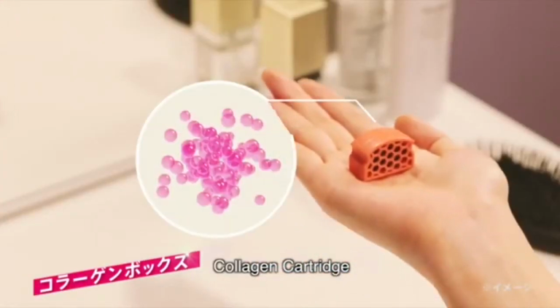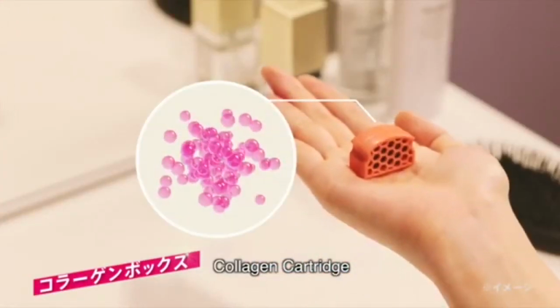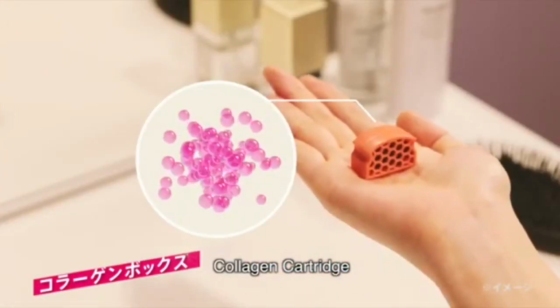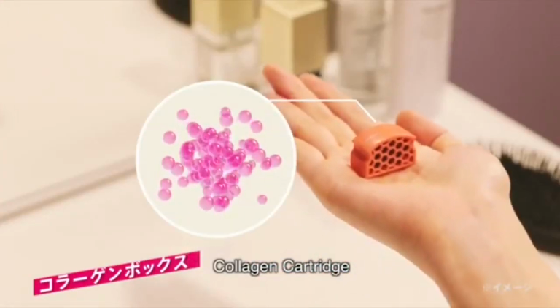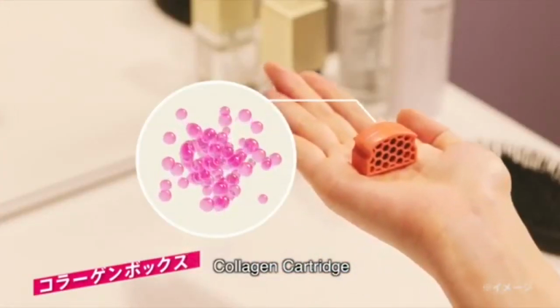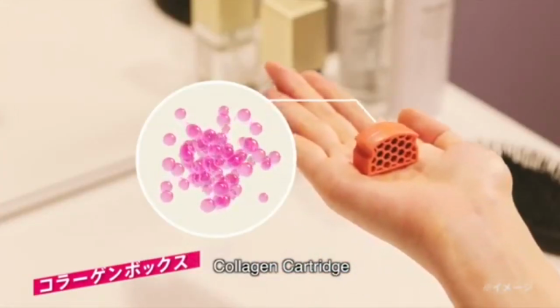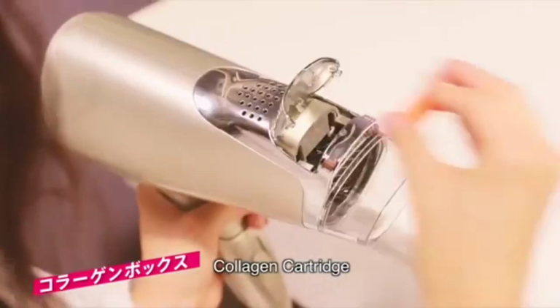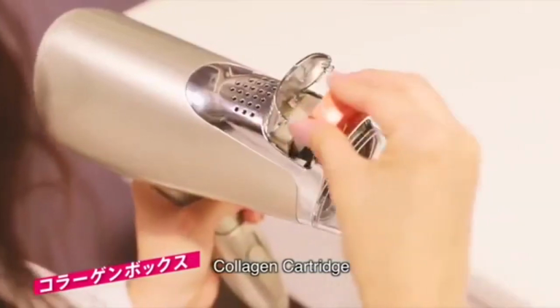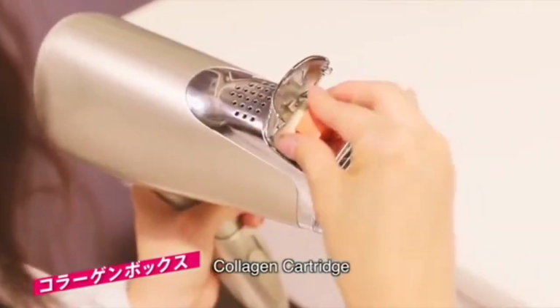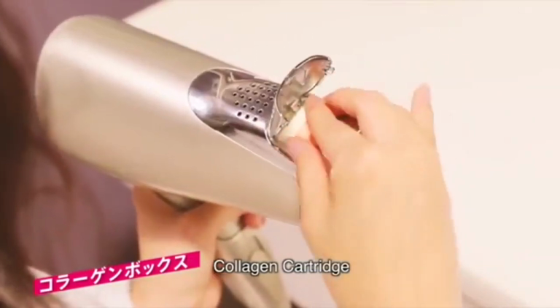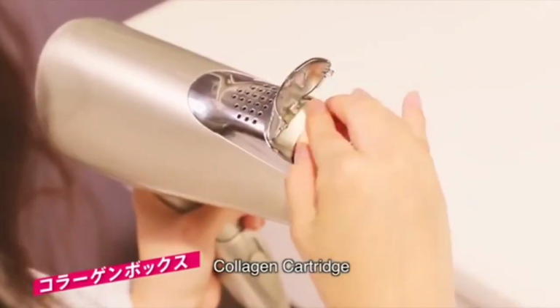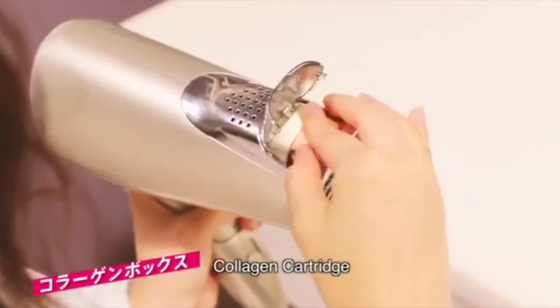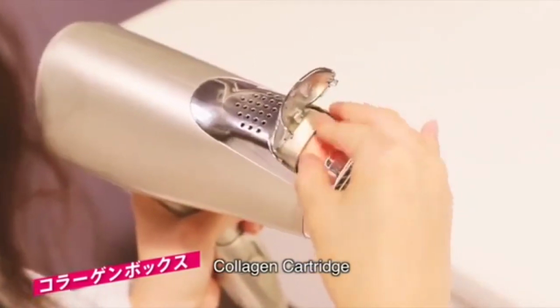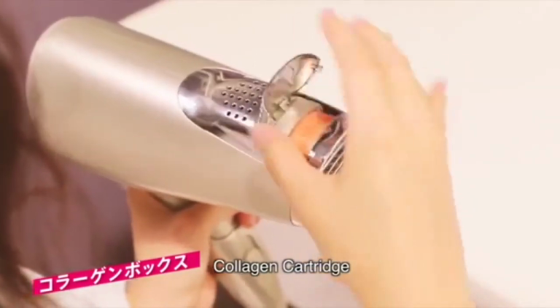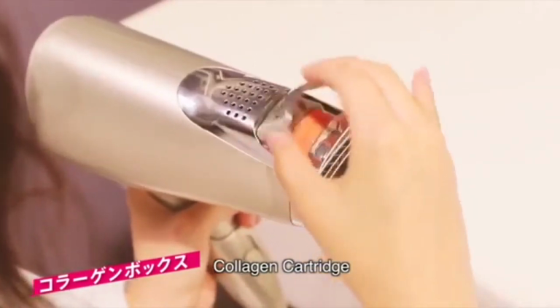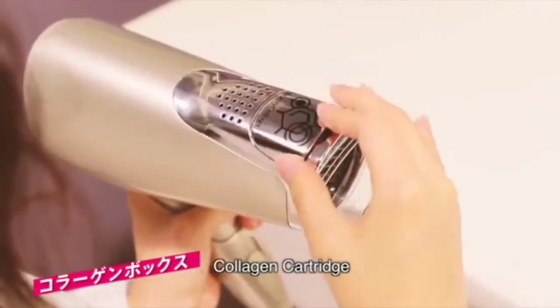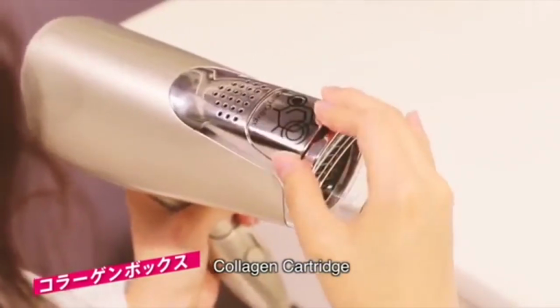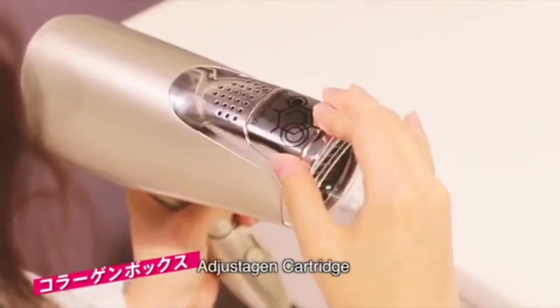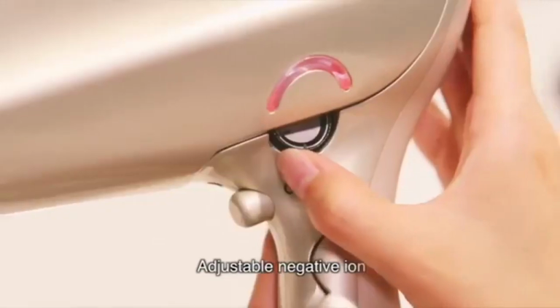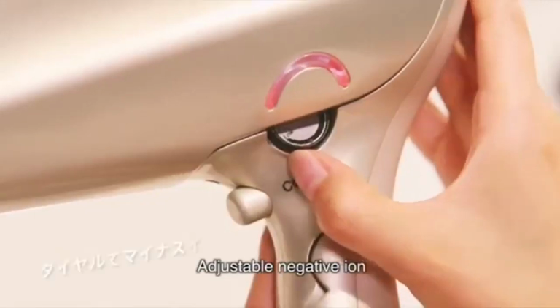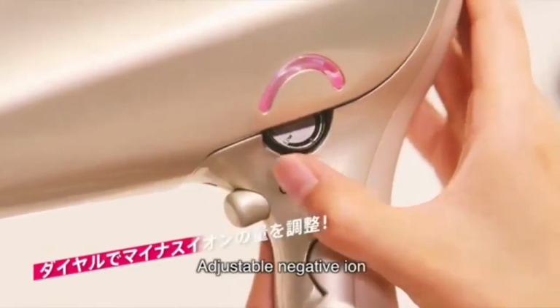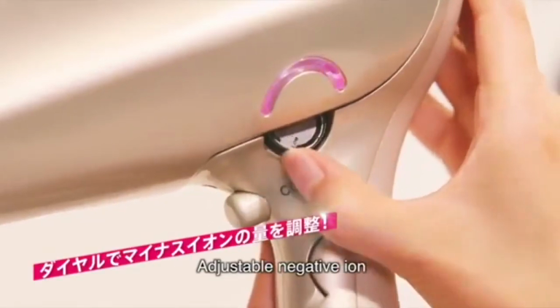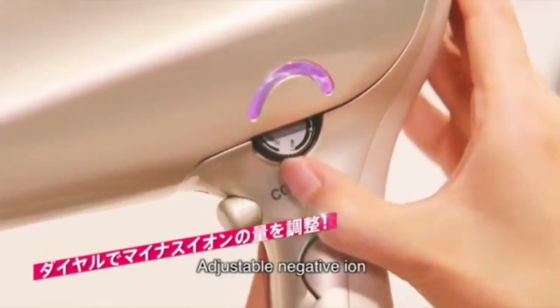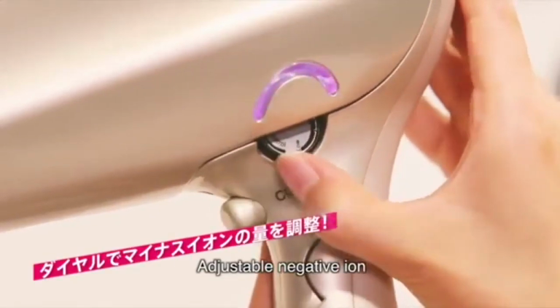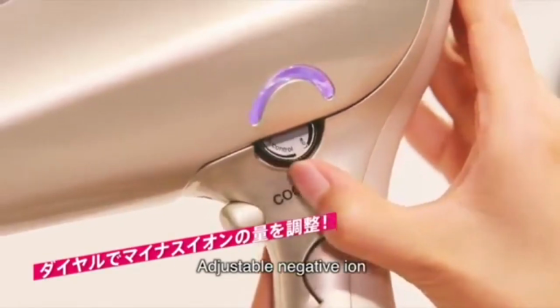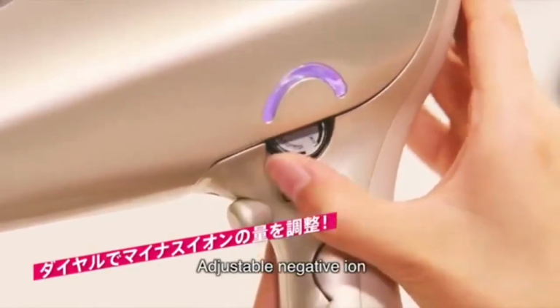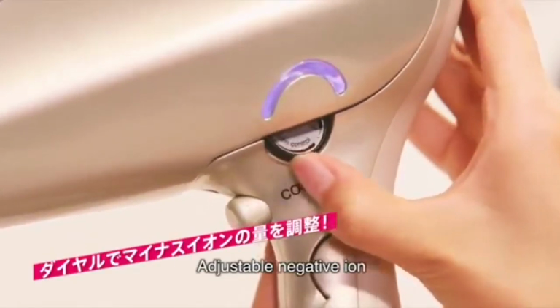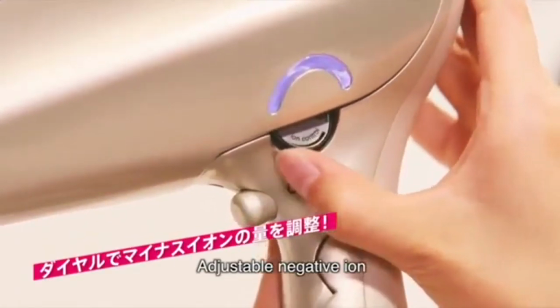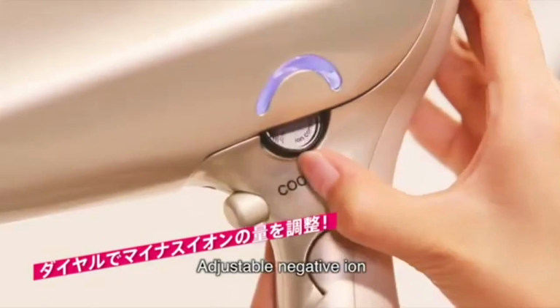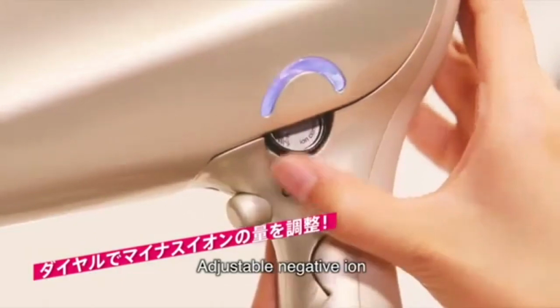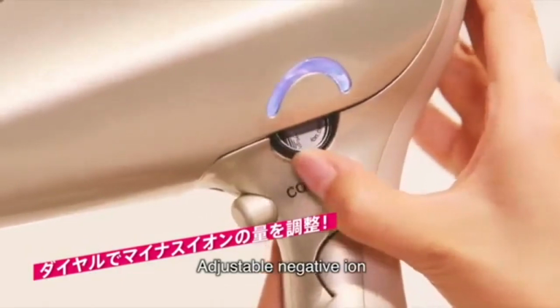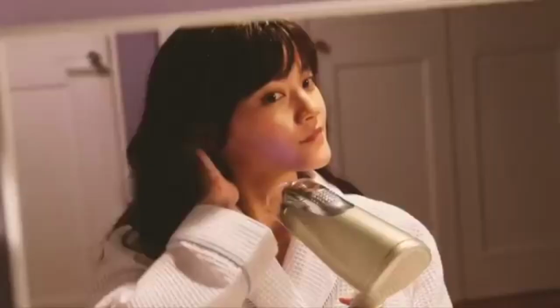Insert the collagen cartridge into the collagen compartment. You can simply adjust the negative ion volume as you wish.